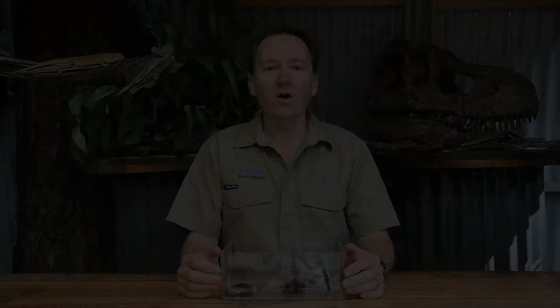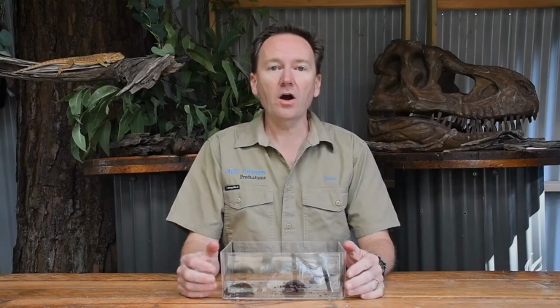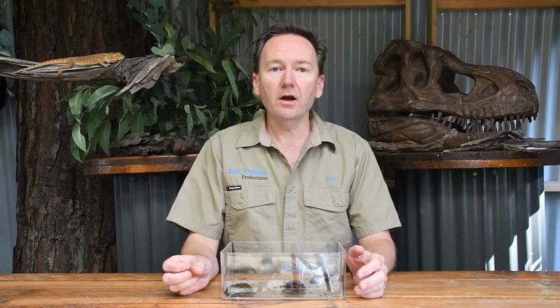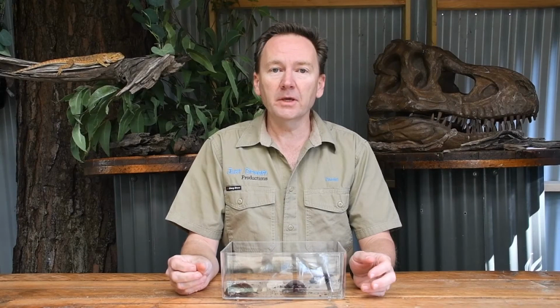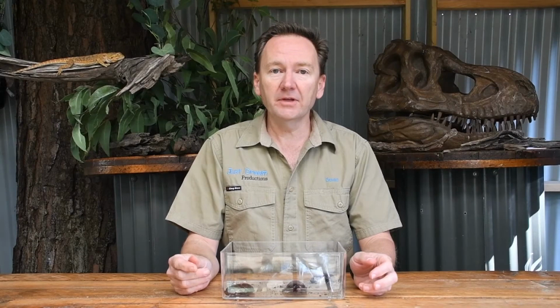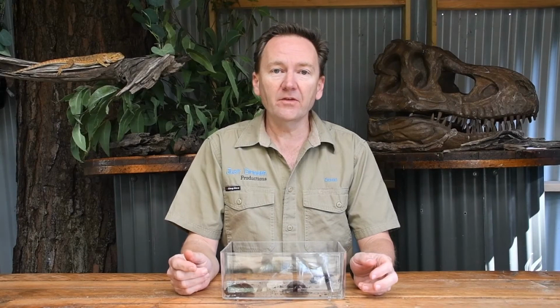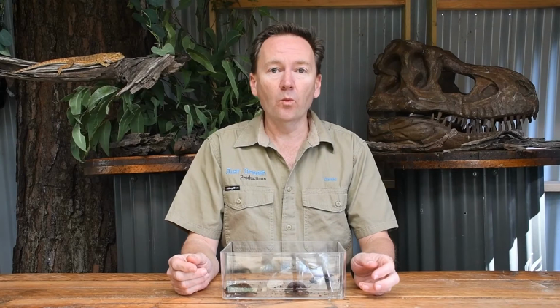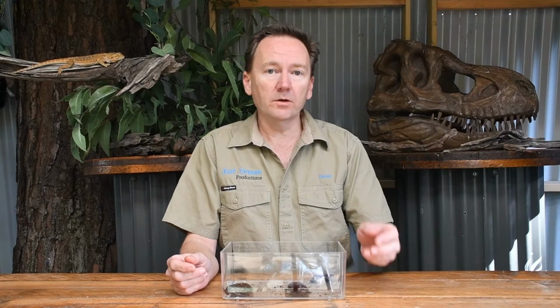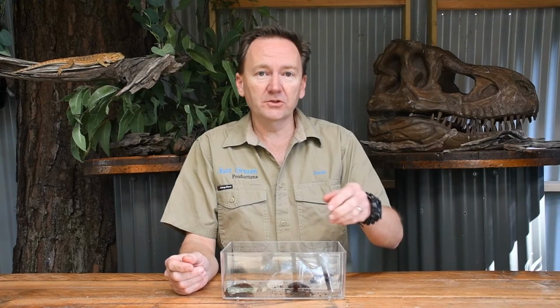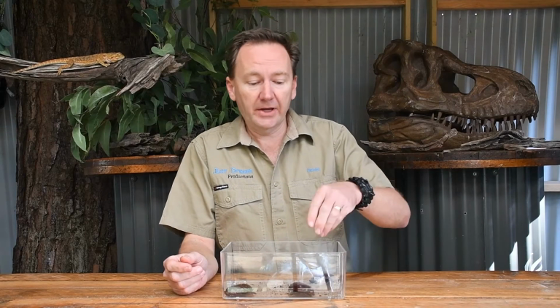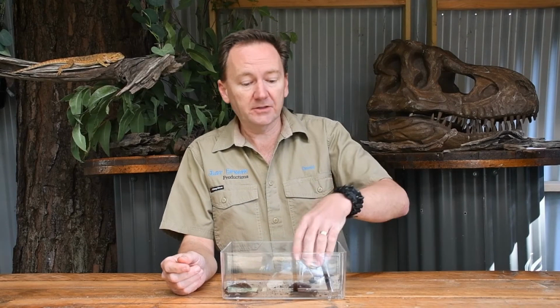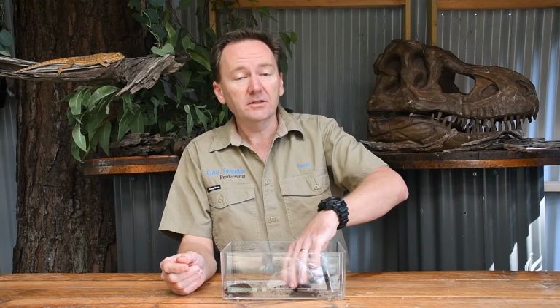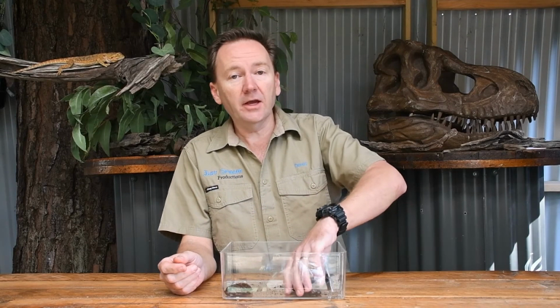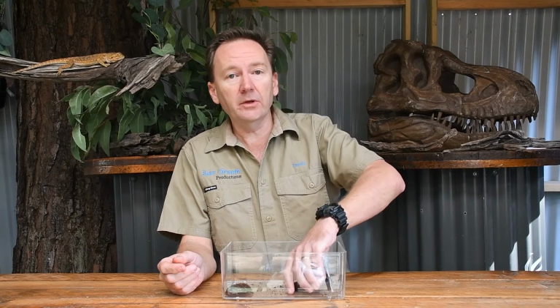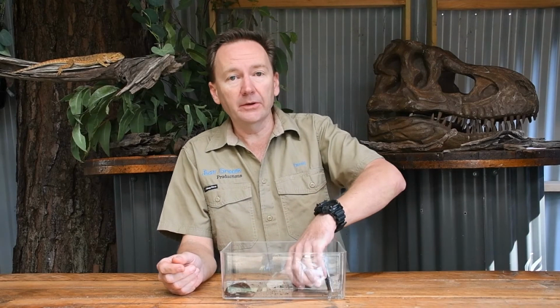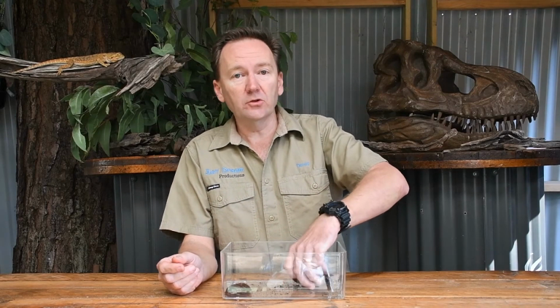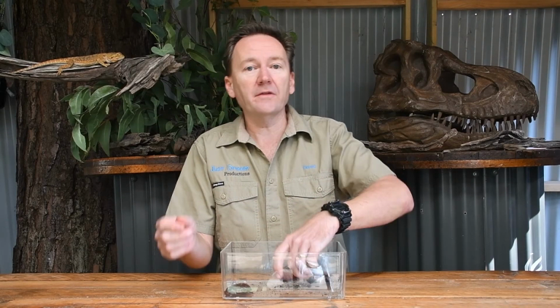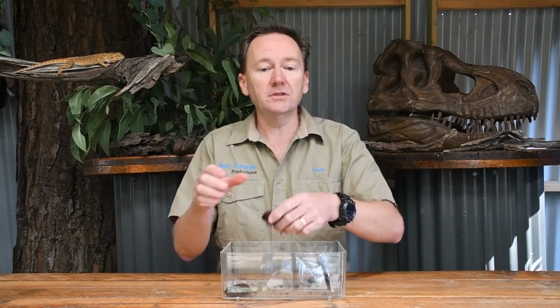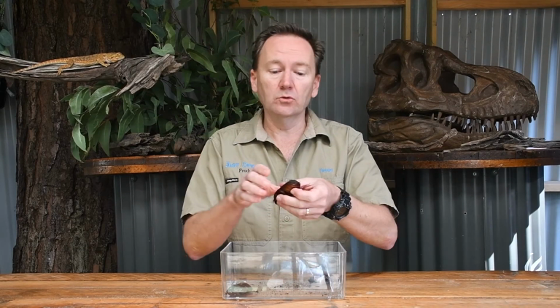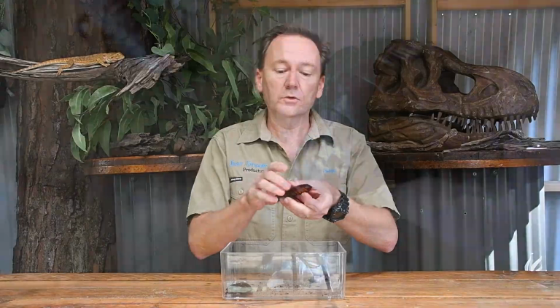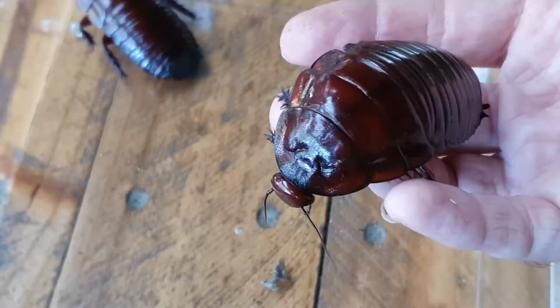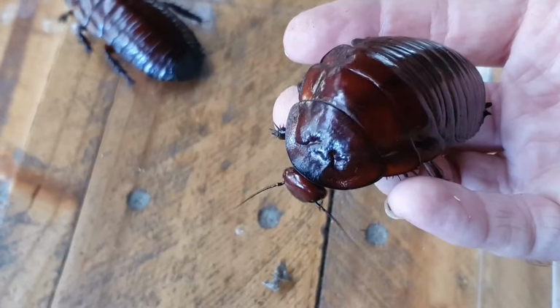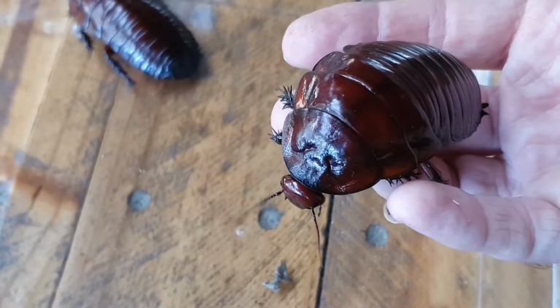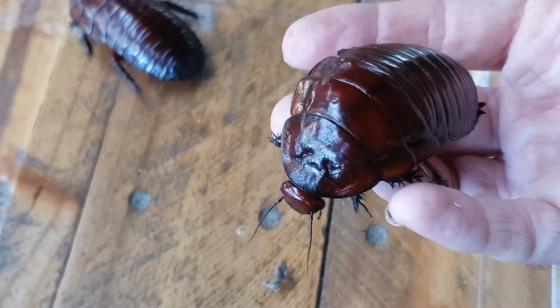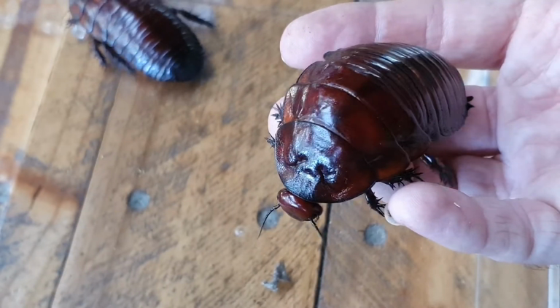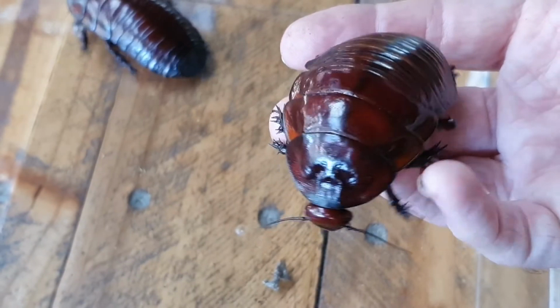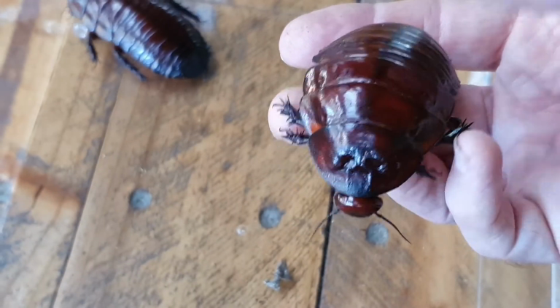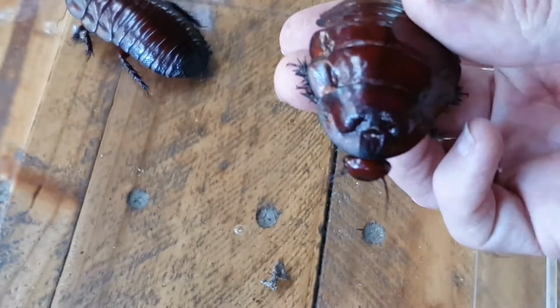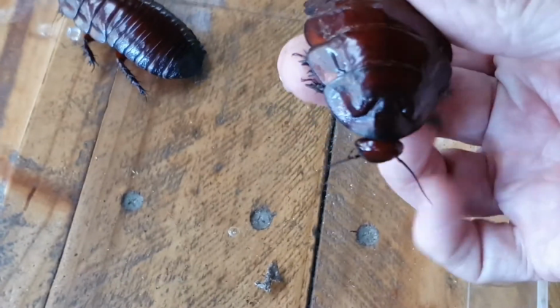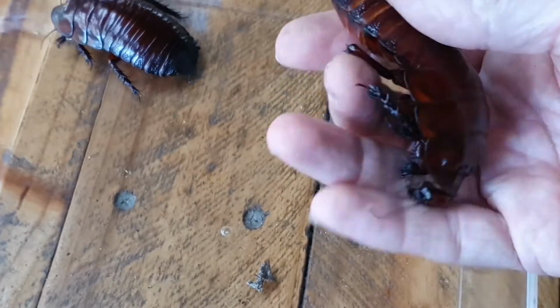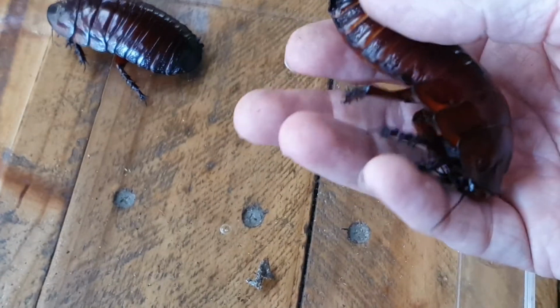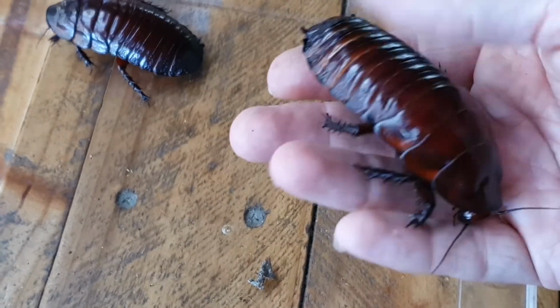Hi, I'm Keeper Dave and welcome to The Treehouse. Today we're going to look at this cool creature, the giant burrowing cockroach.